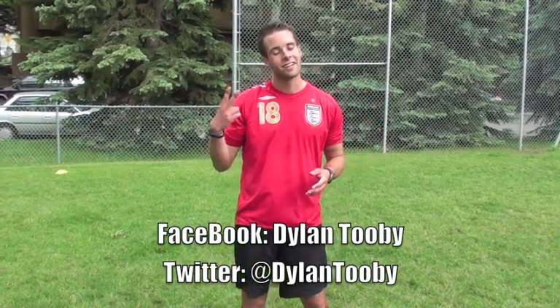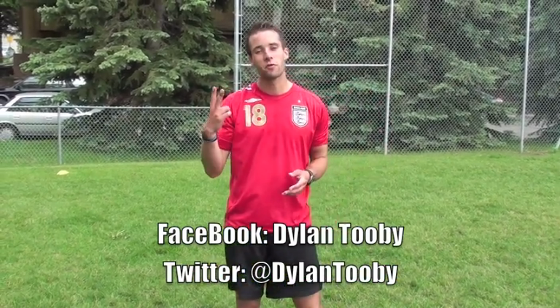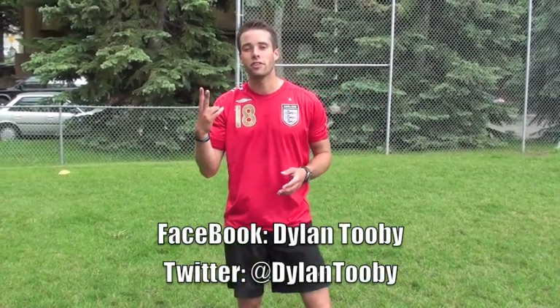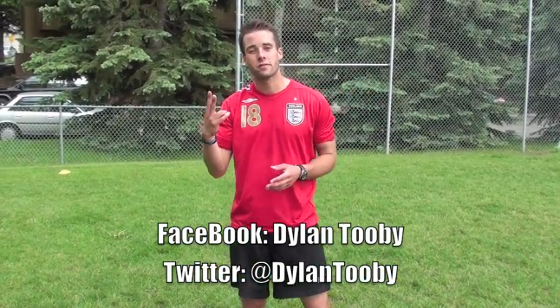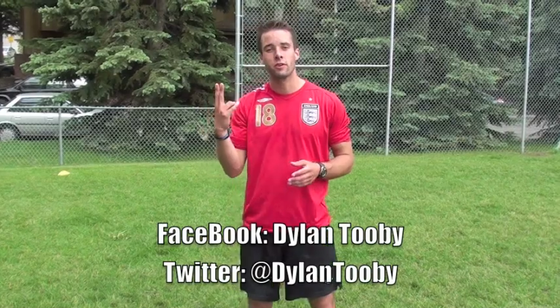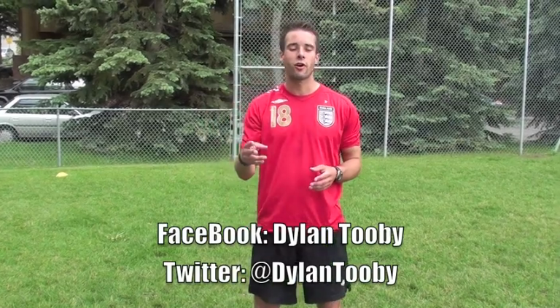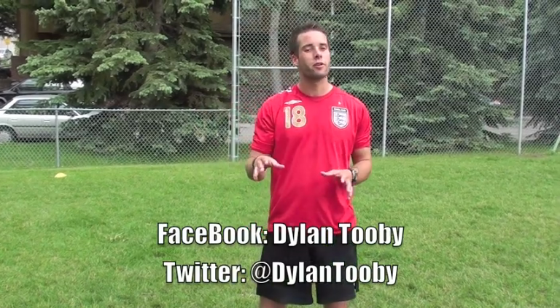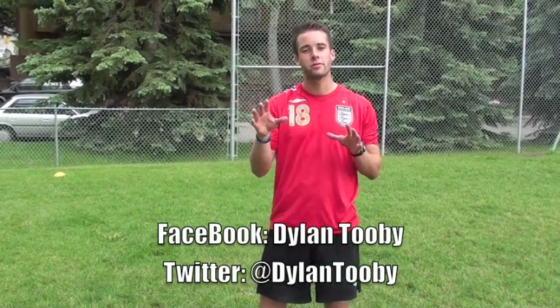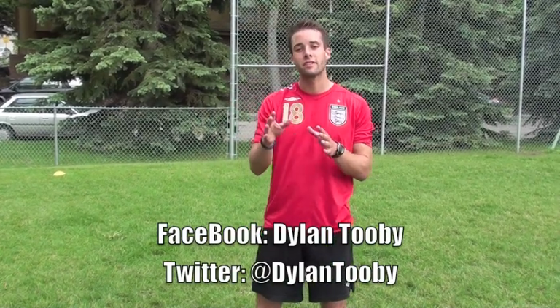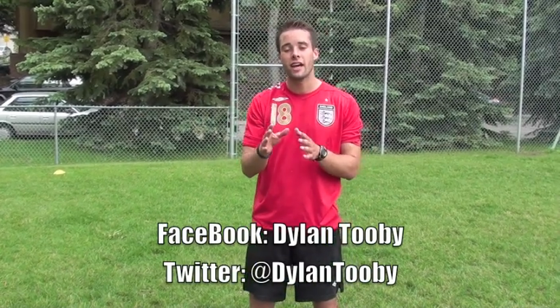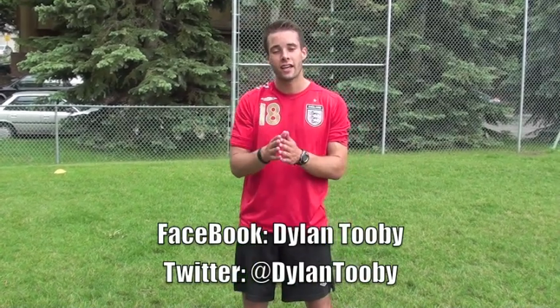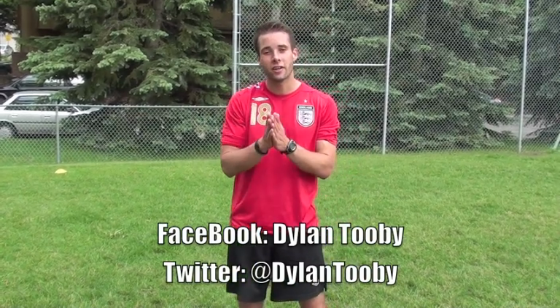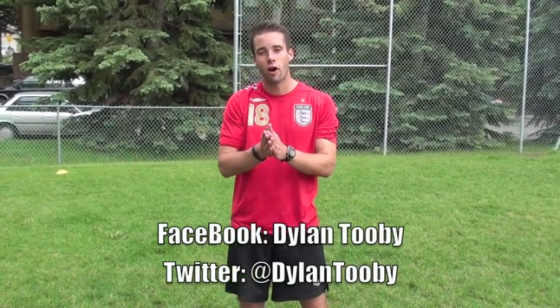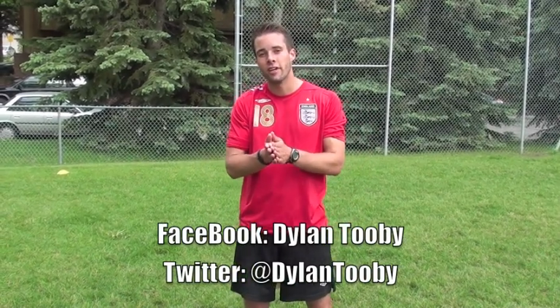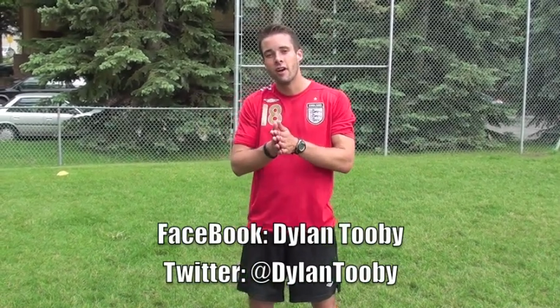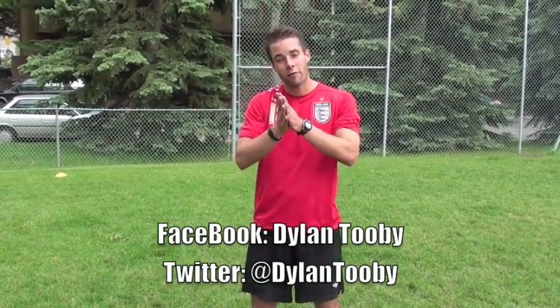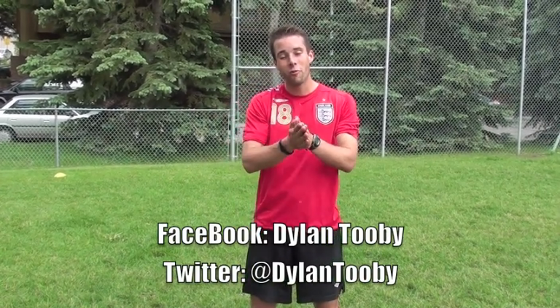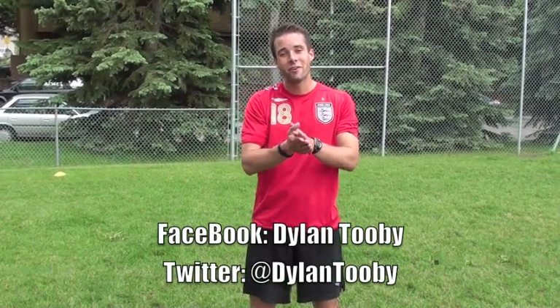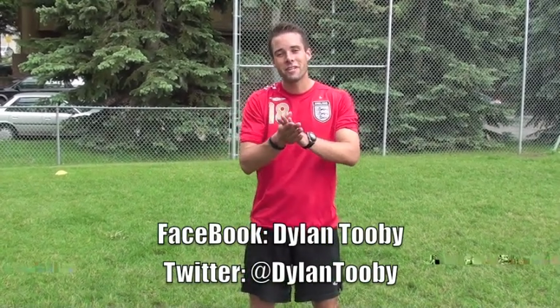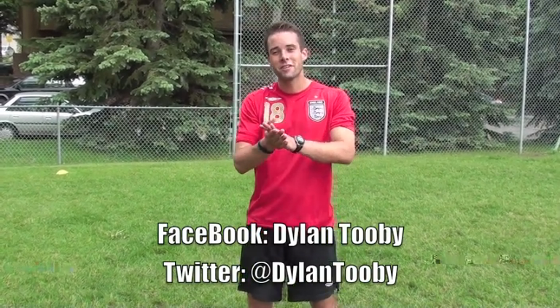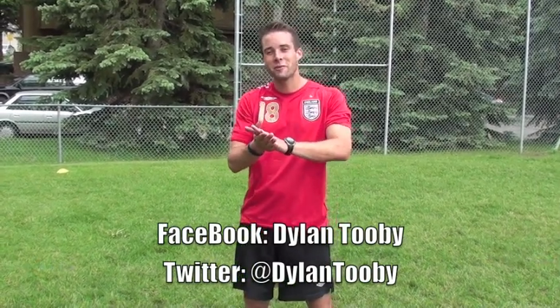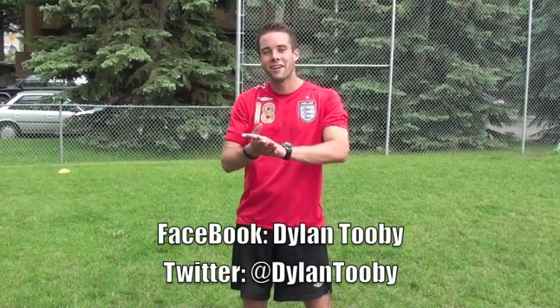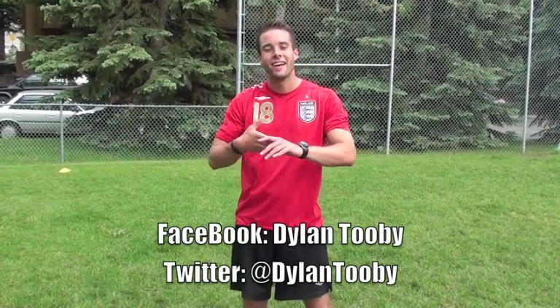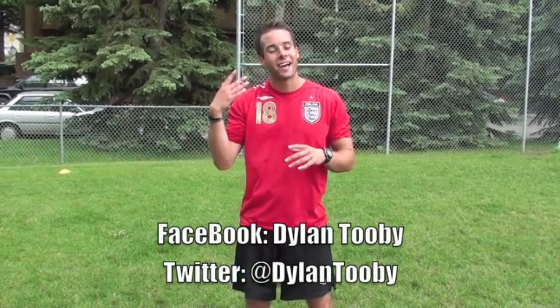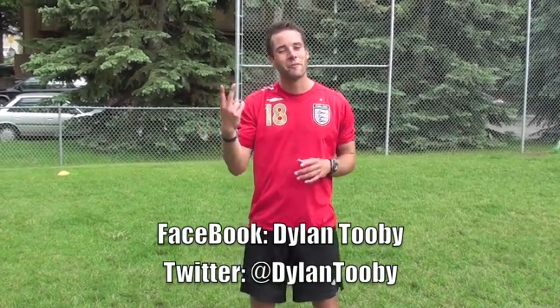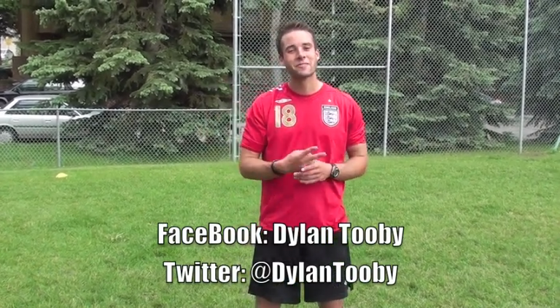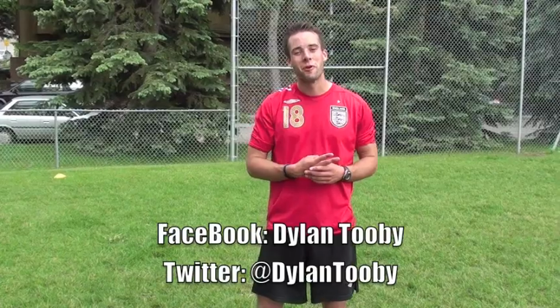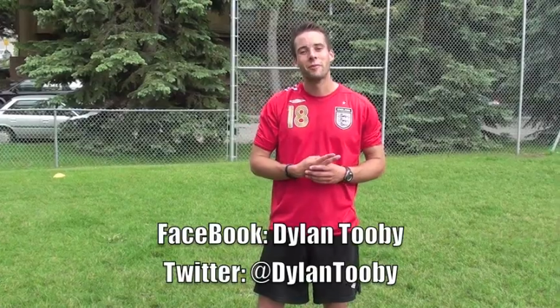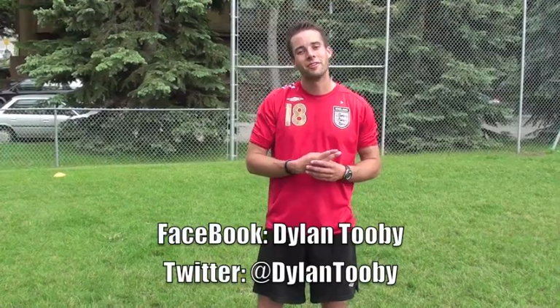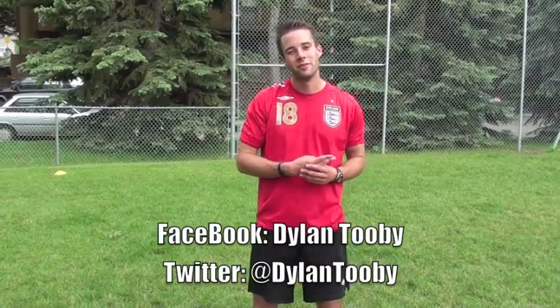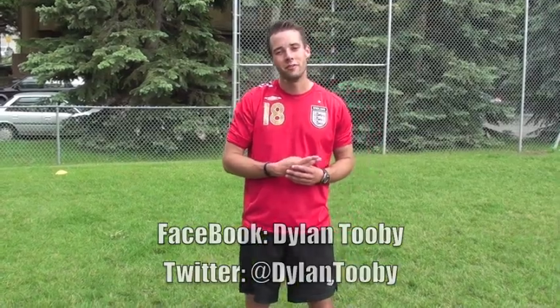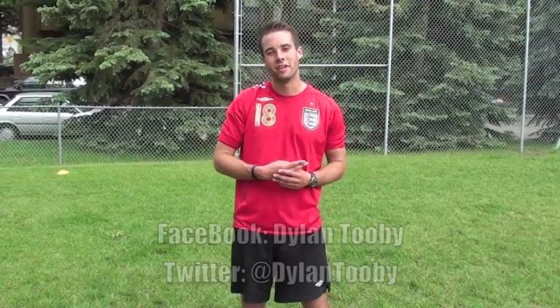Thanks for watching this video. Please like and comment, and follow me on Facebook and Twitter. Come back tomorrow — I'm going to do a new video.